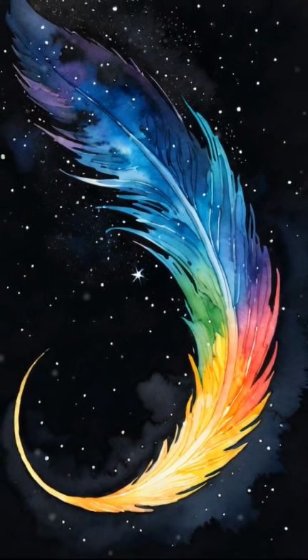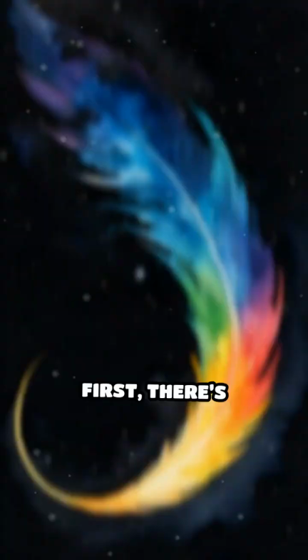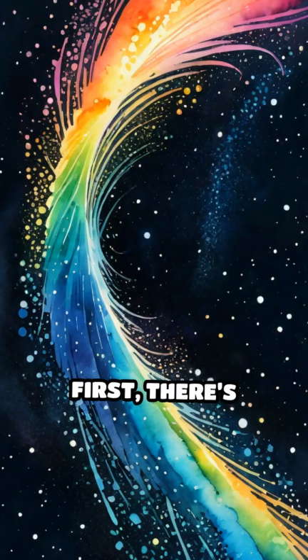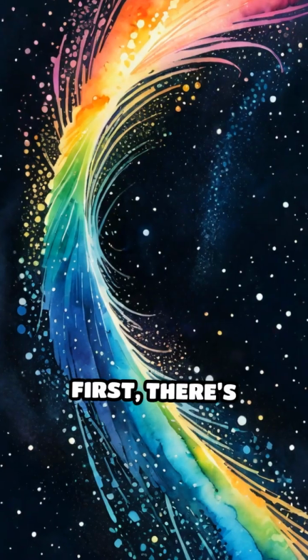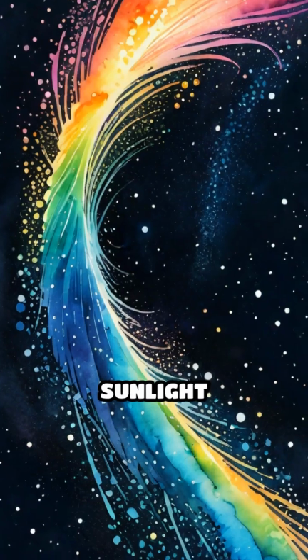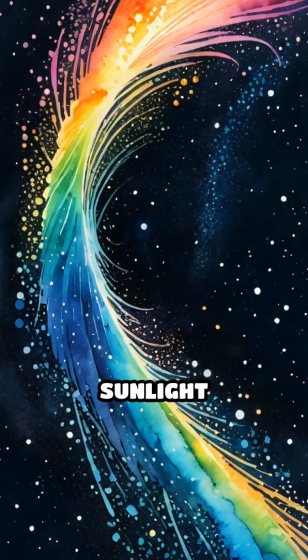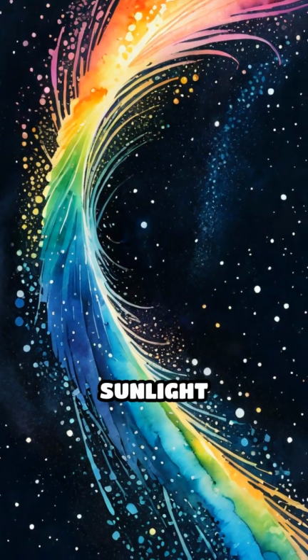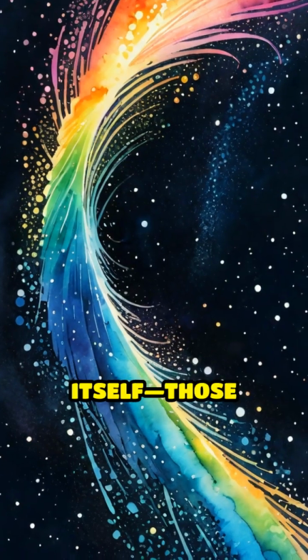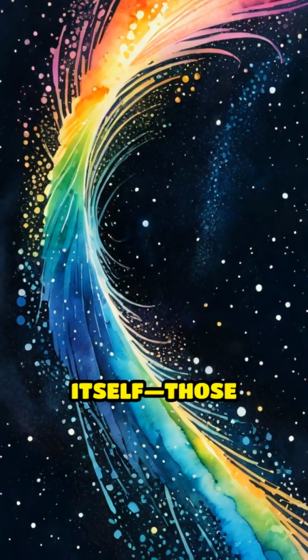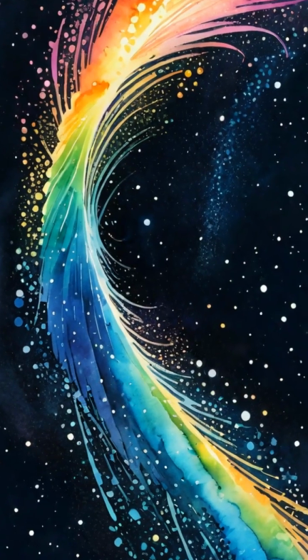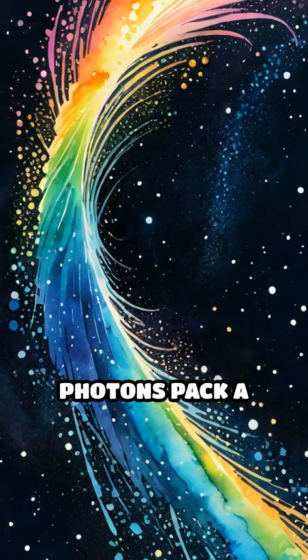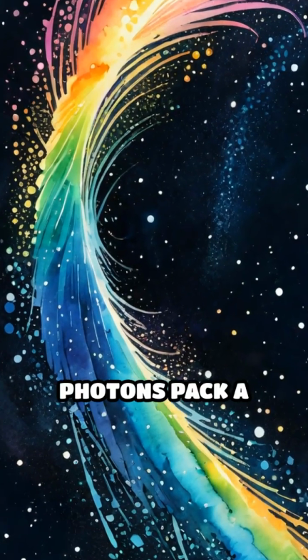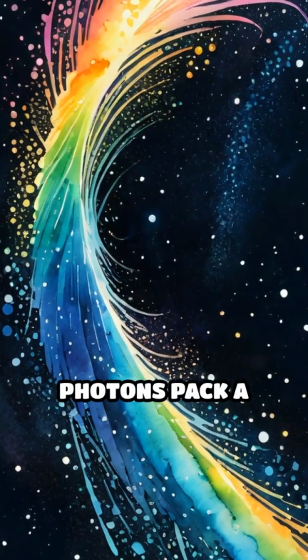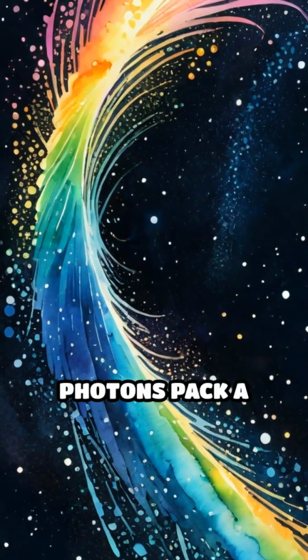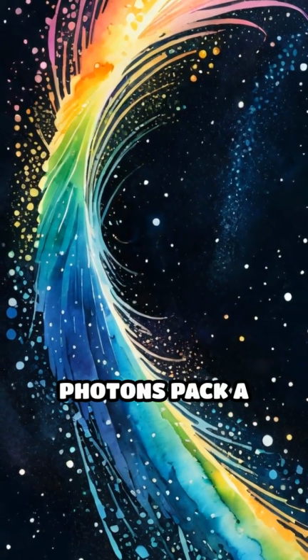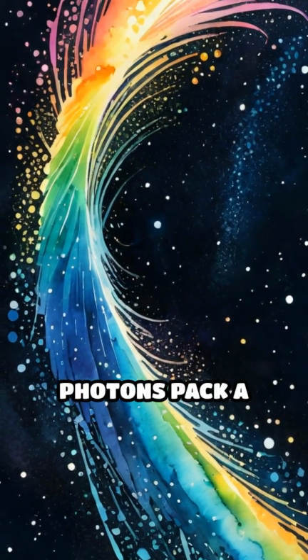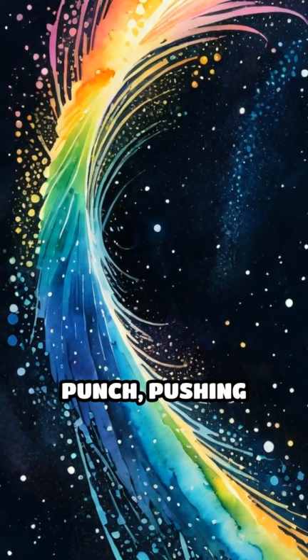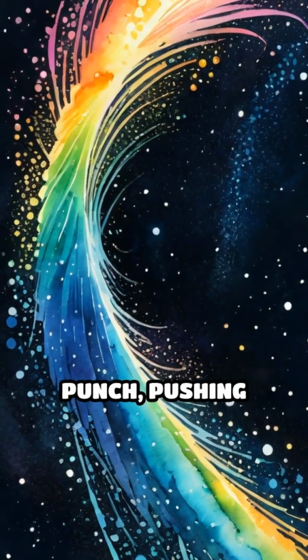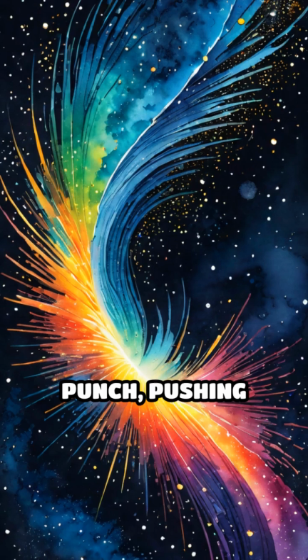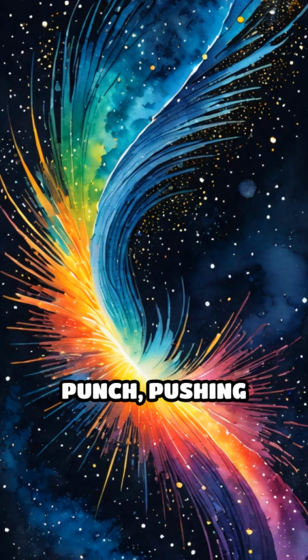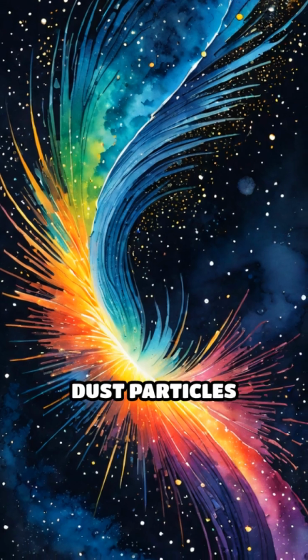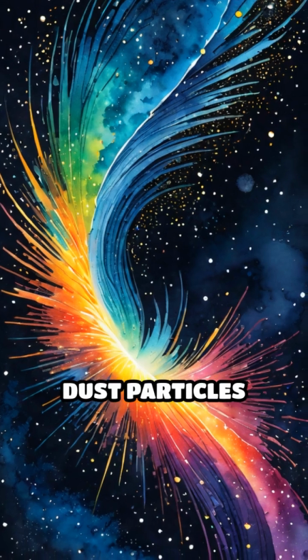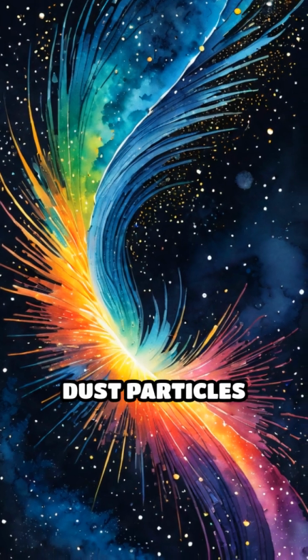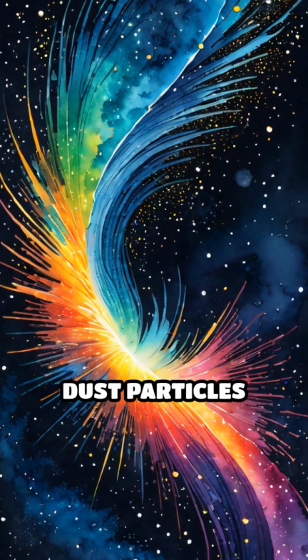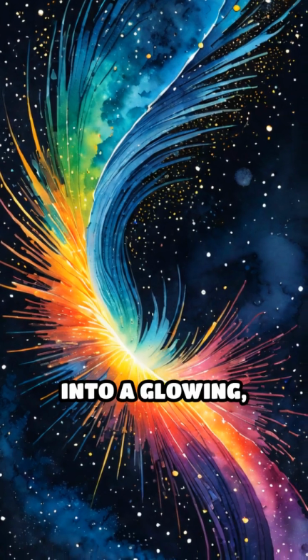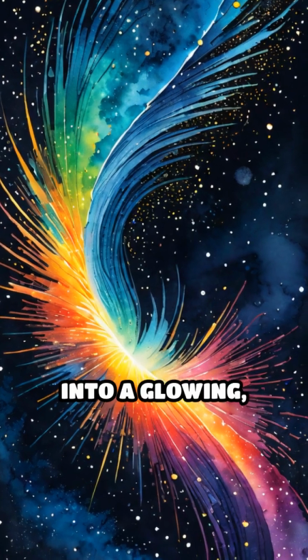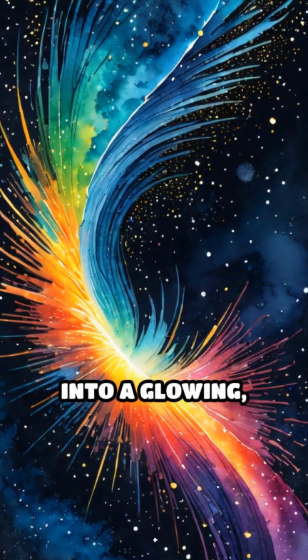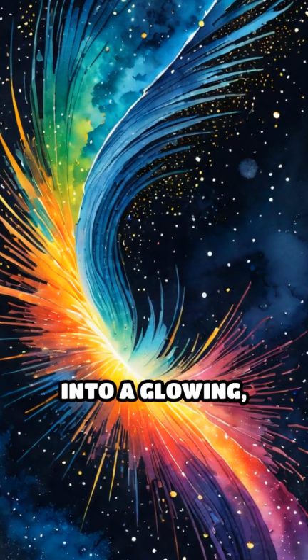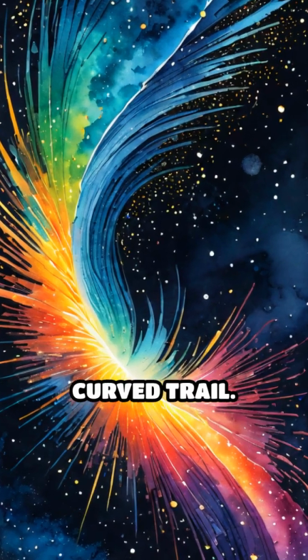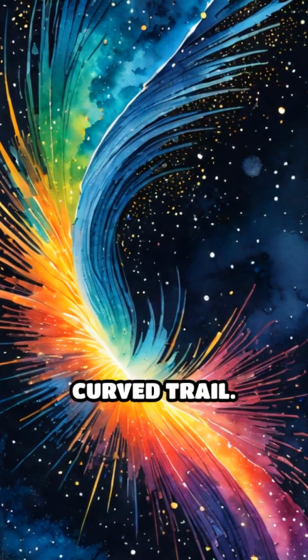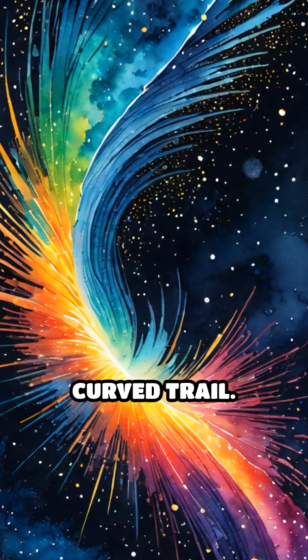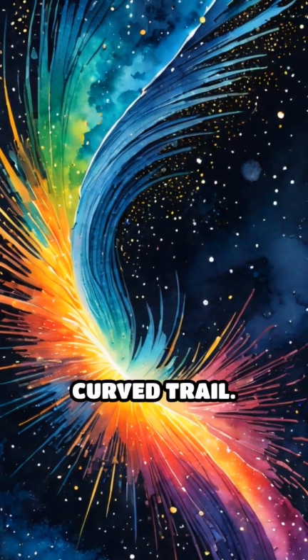First, there's sunlight itself. Those photons pack a punch, pushing dust particles into a glowing curved trail.